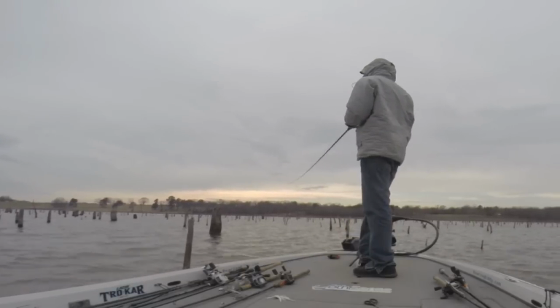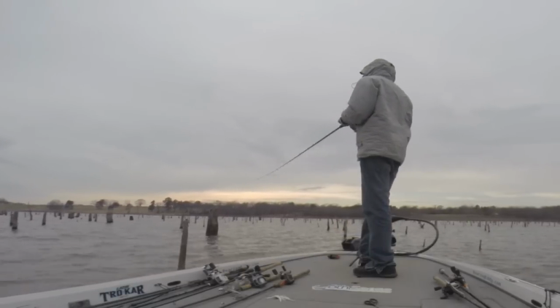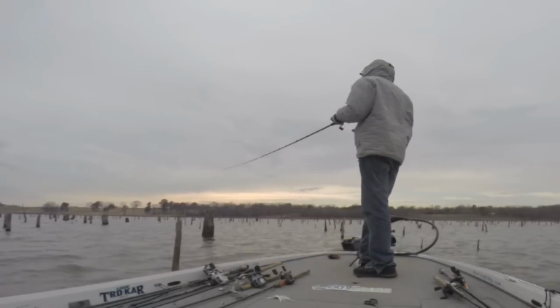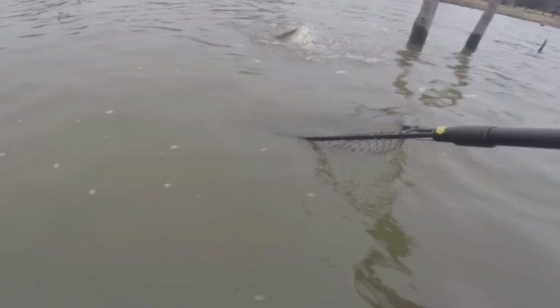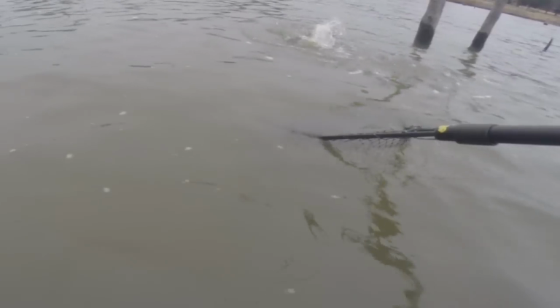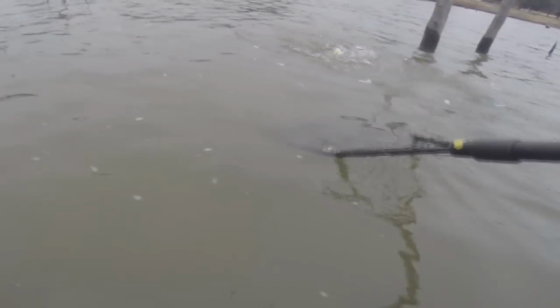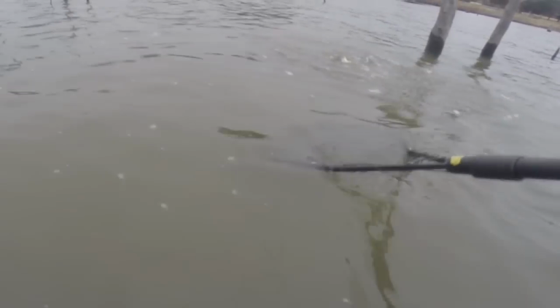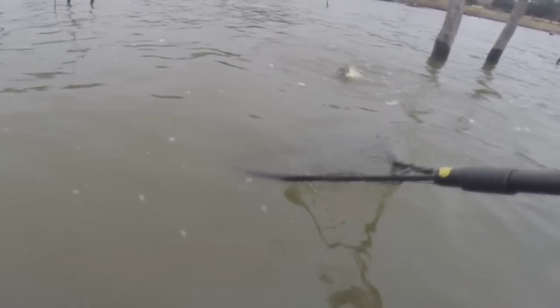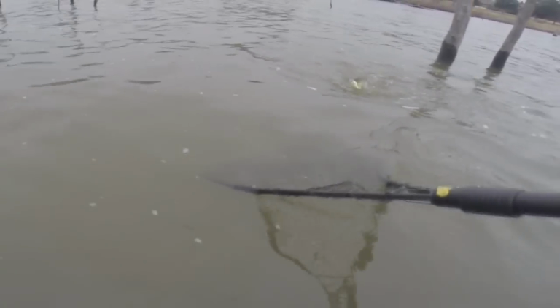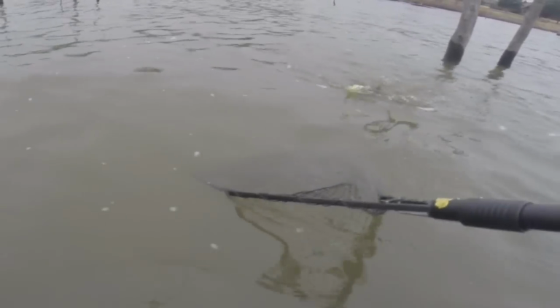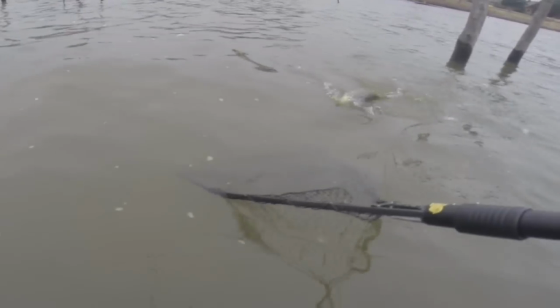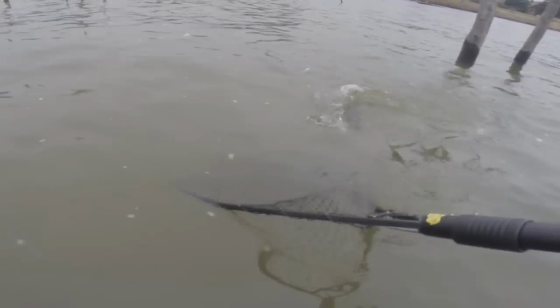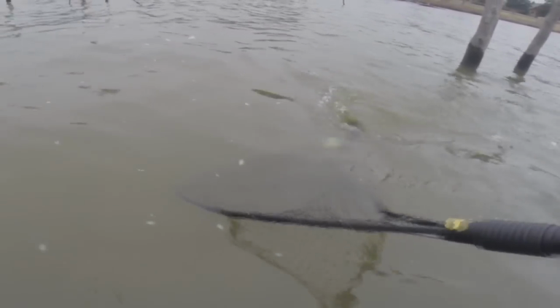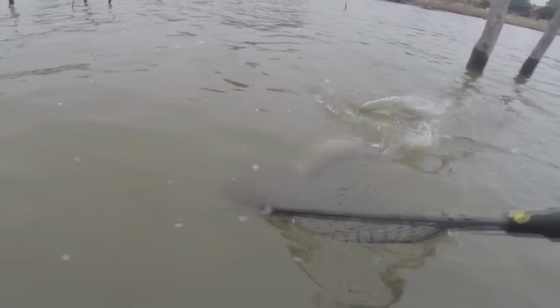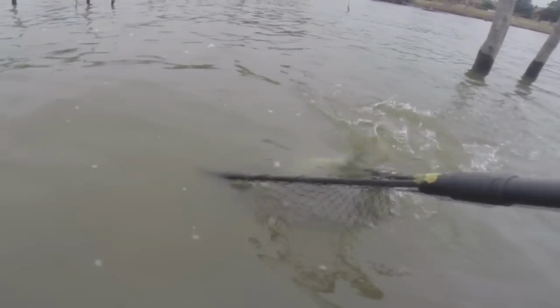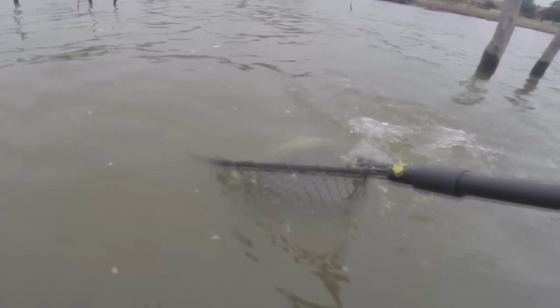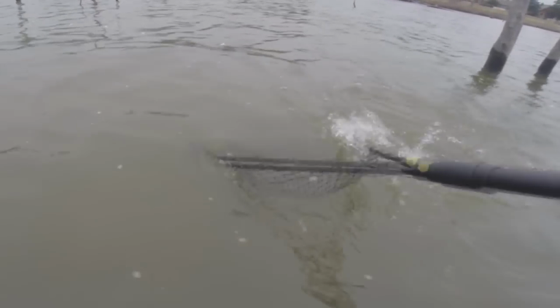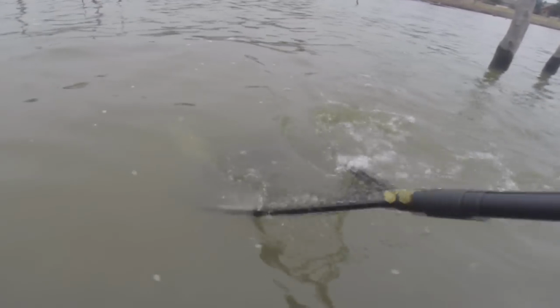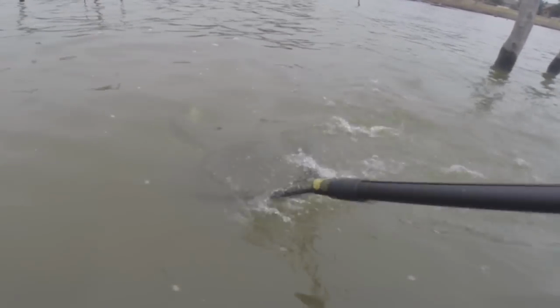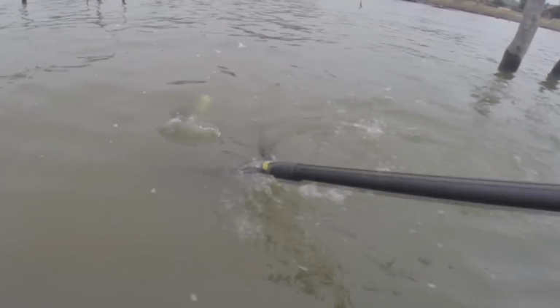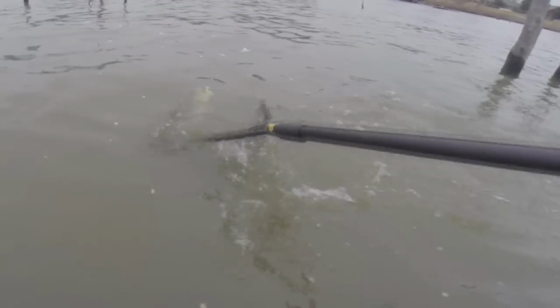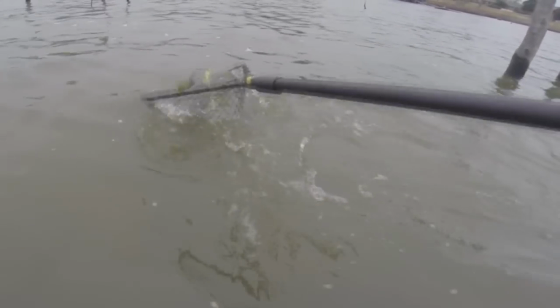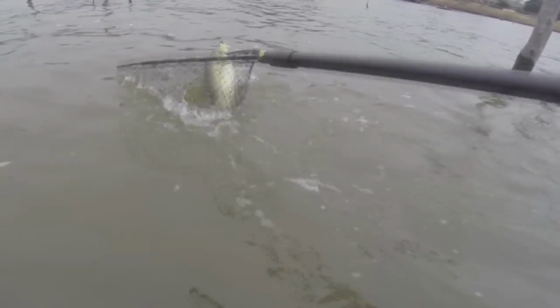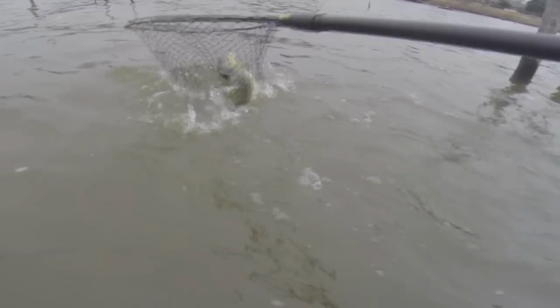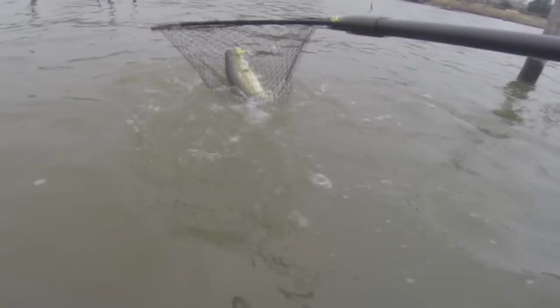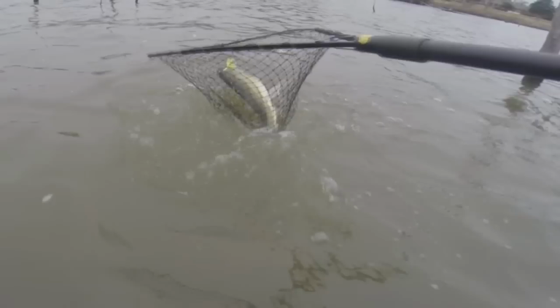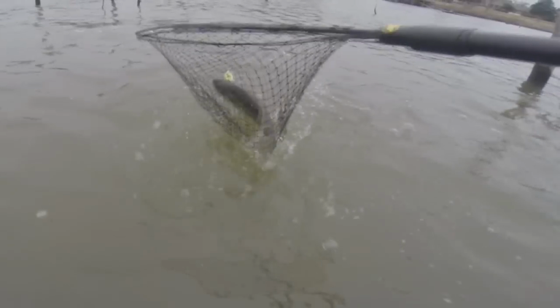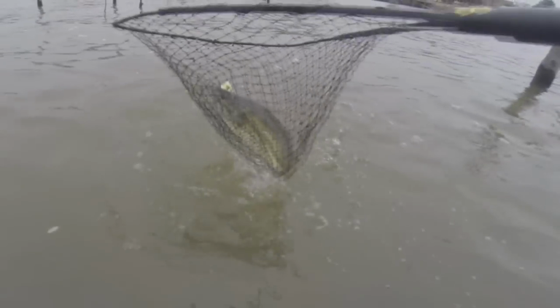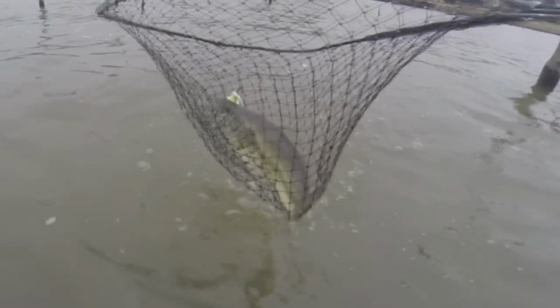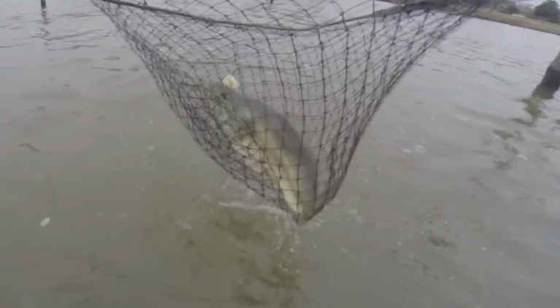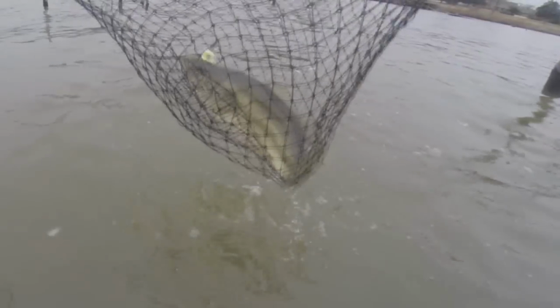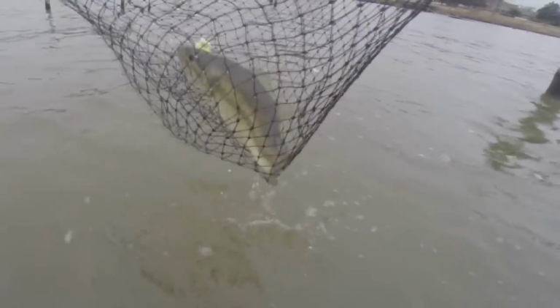Look for areas that are close to a ditch, a drop off, or a creek channel, as those fish are going to want to be close to deep water.